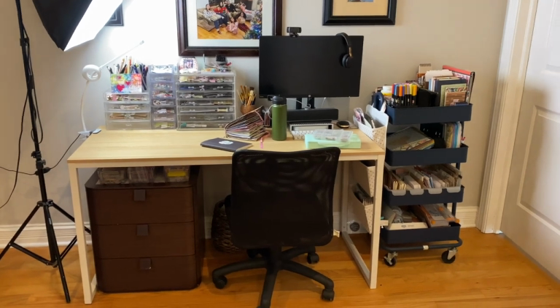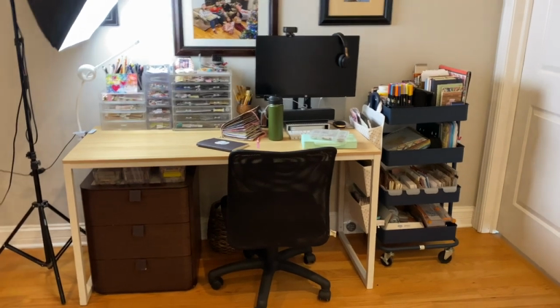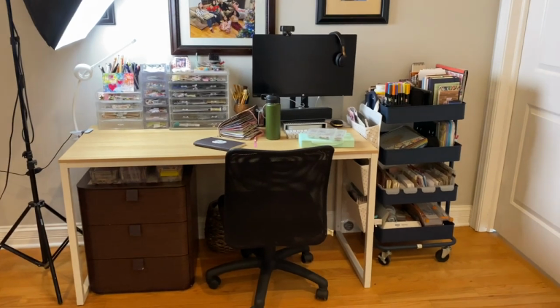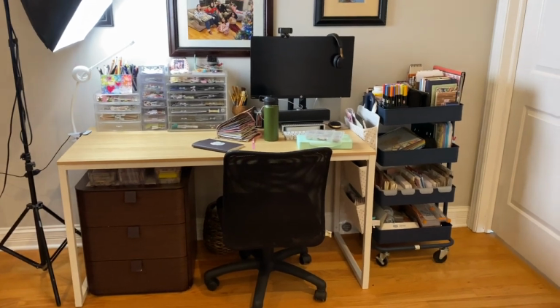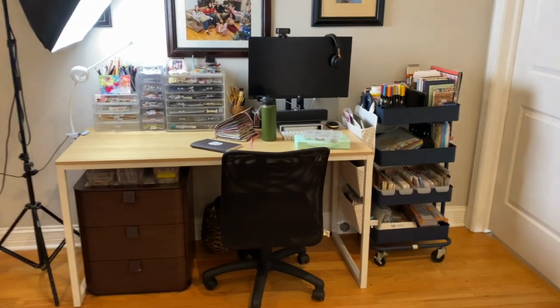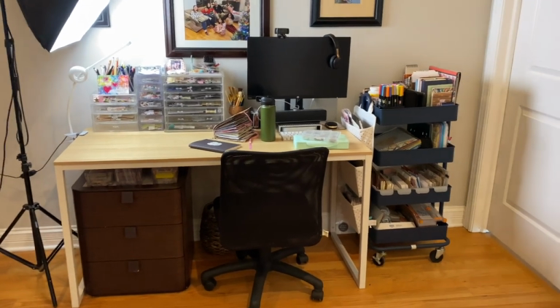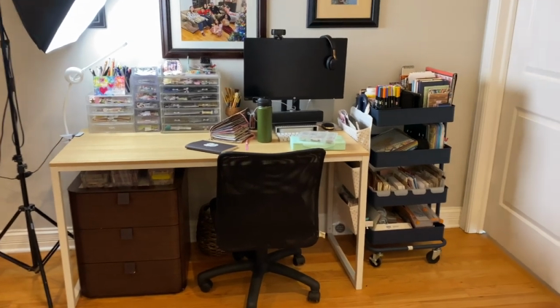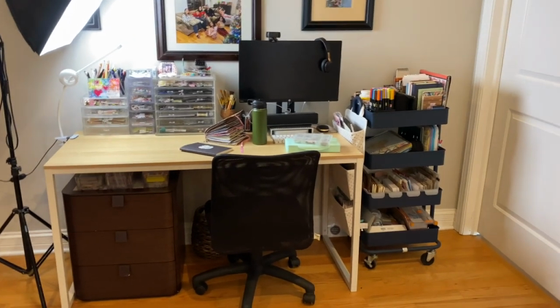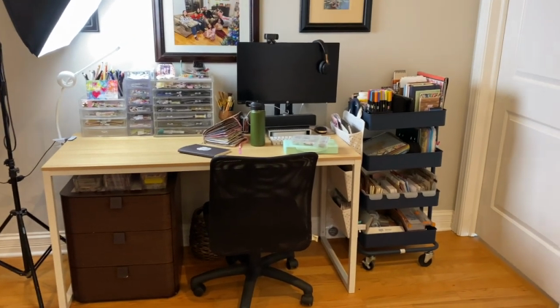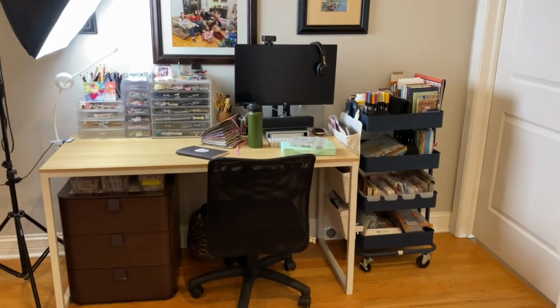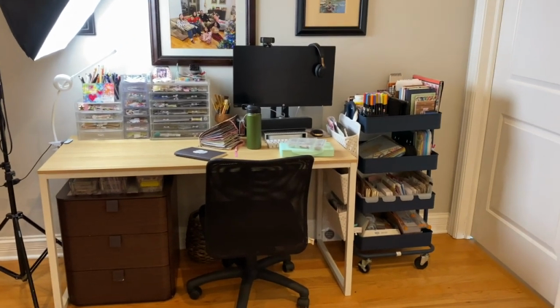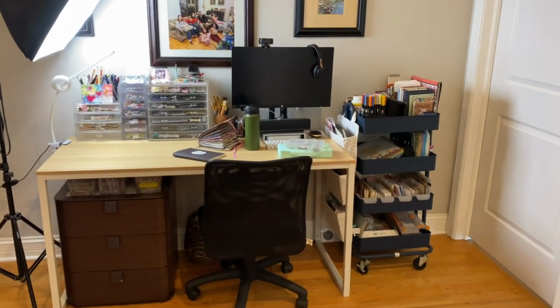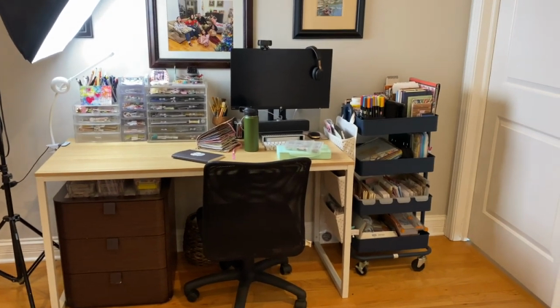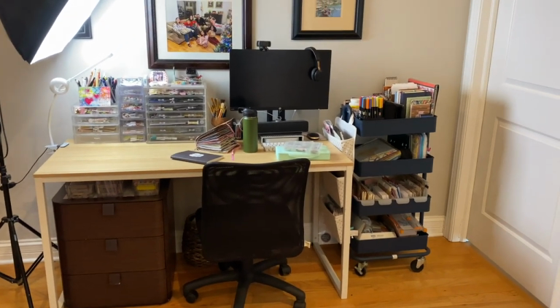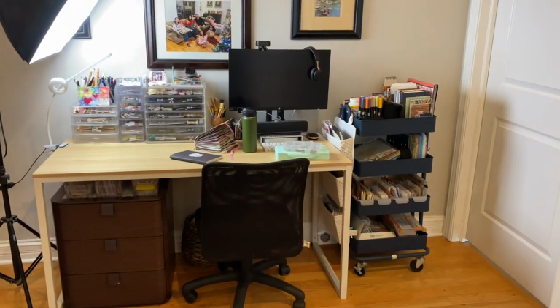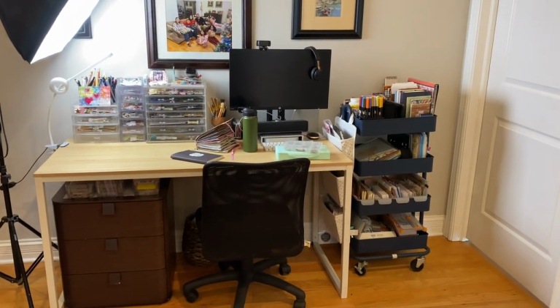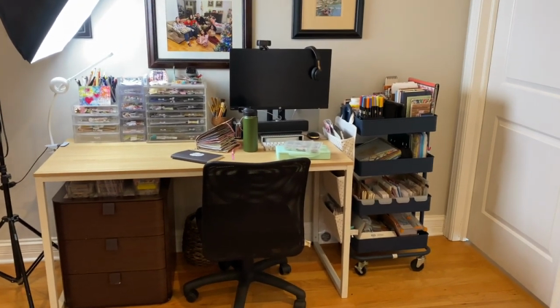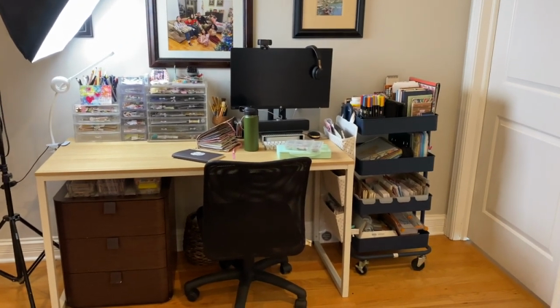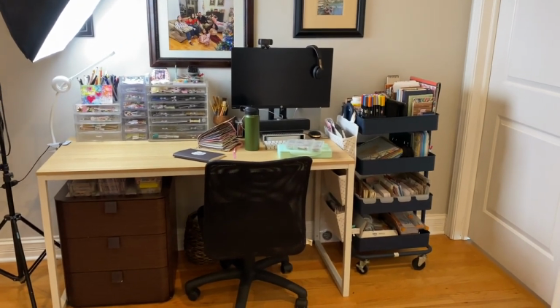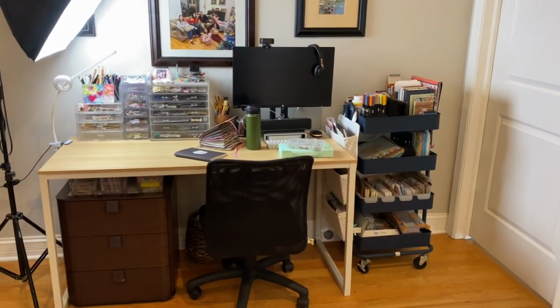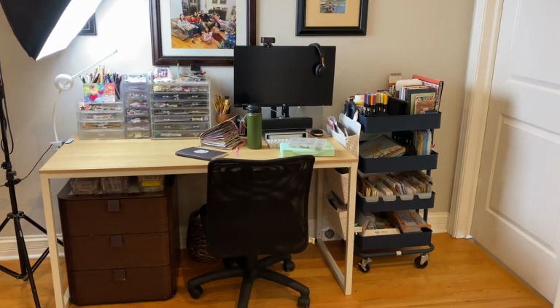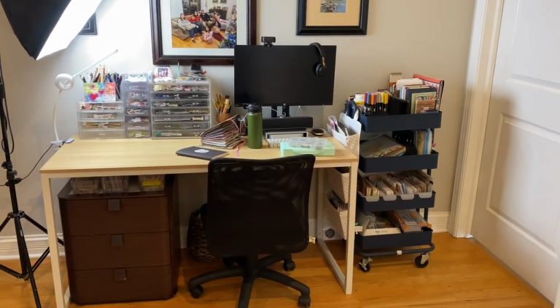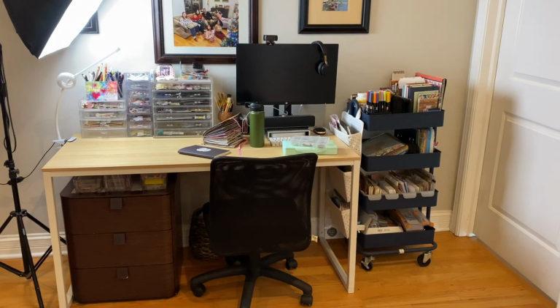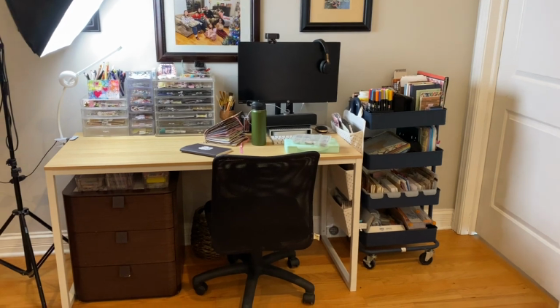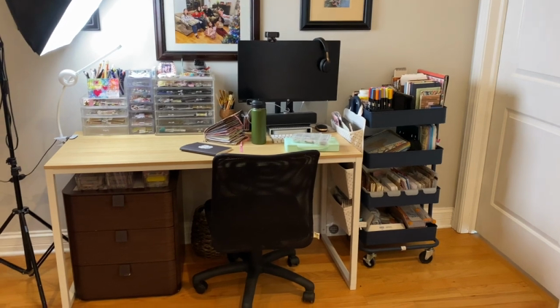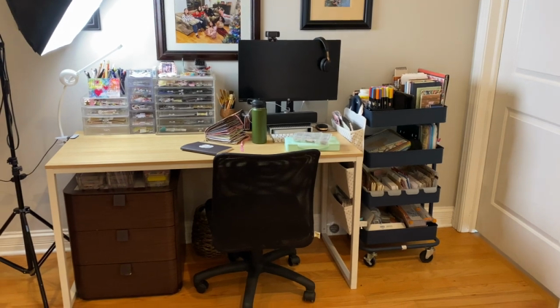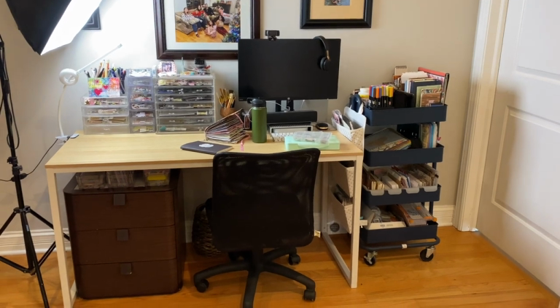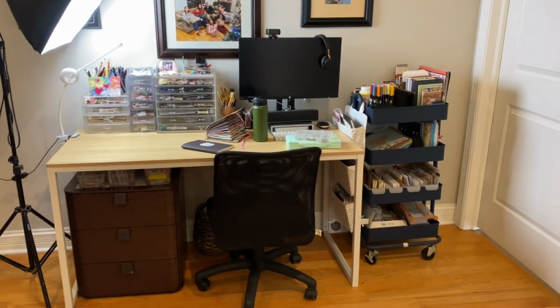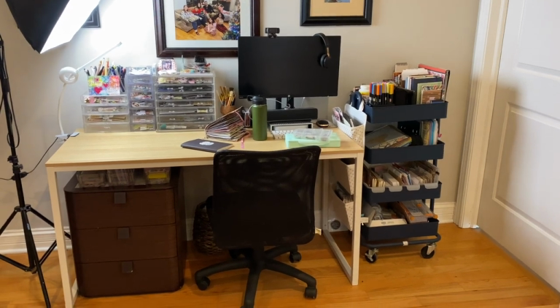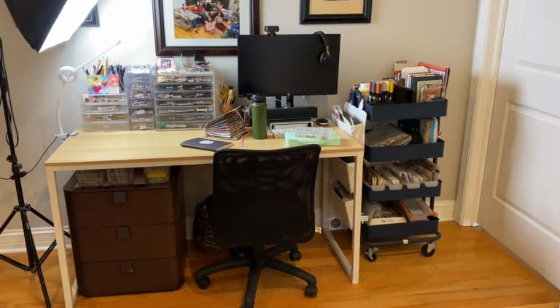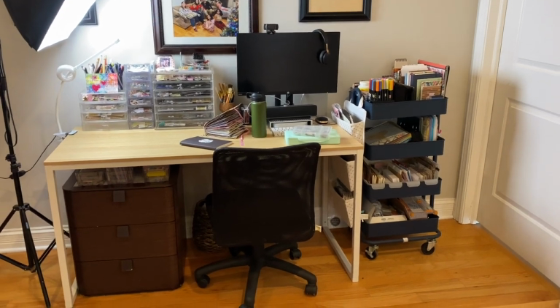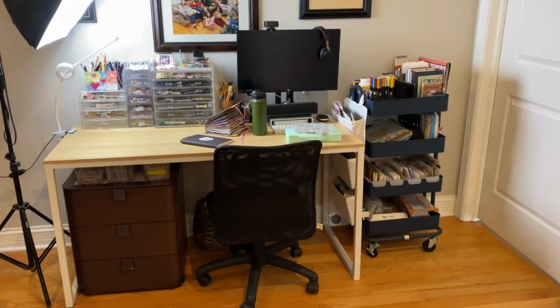I hope that you get some ideas here of ways that you can just maximize the space that you have. Even if it's not perfect, even if it's not aesthetically pleasing, it's functional for me. Anyway, I'm going to show you the cart first and break down what's in there and why.